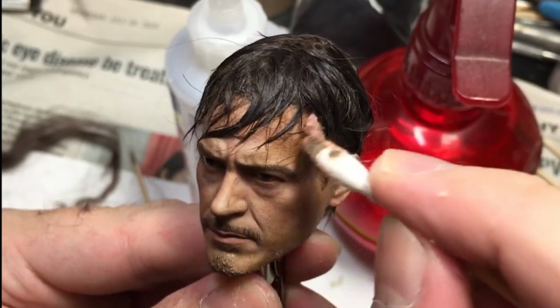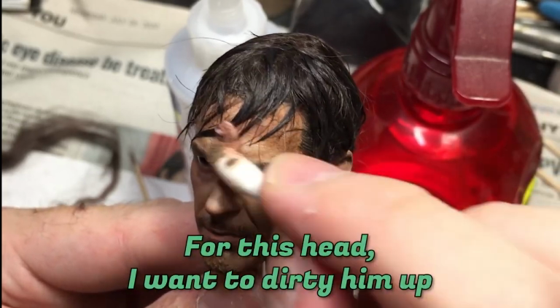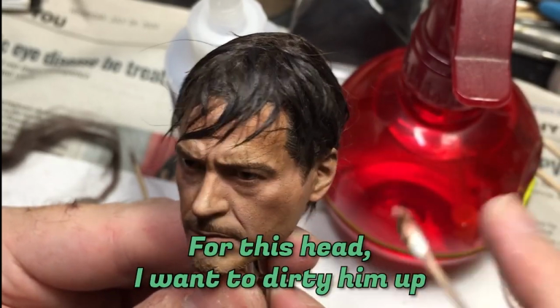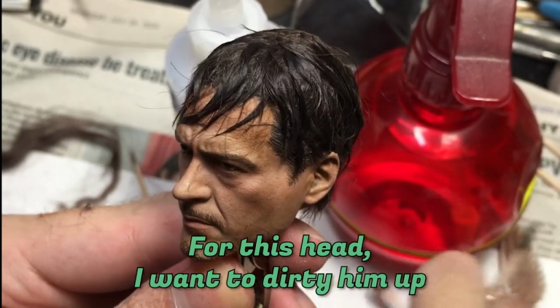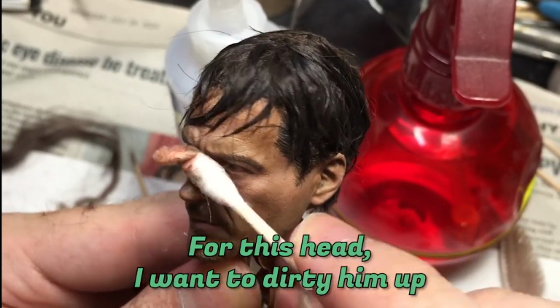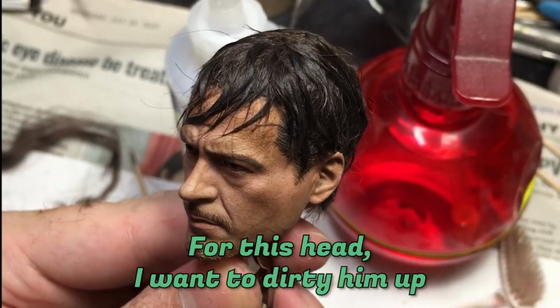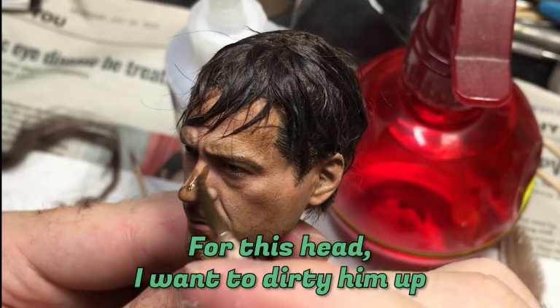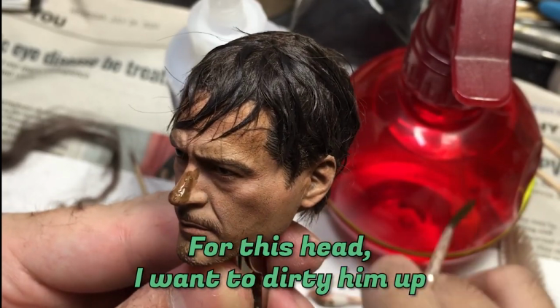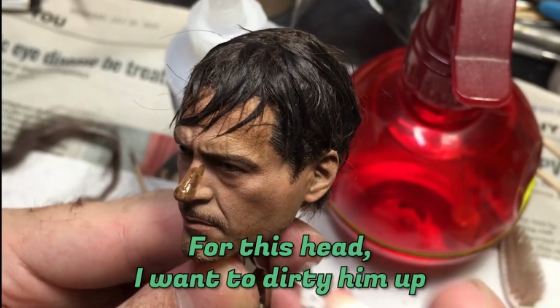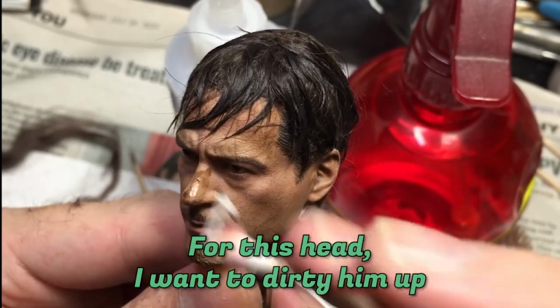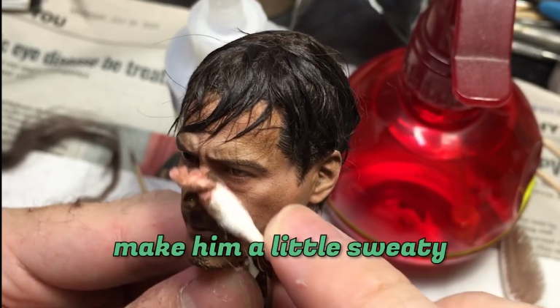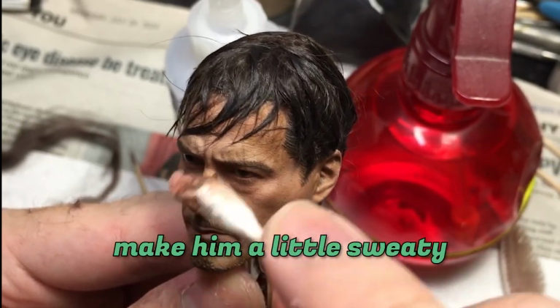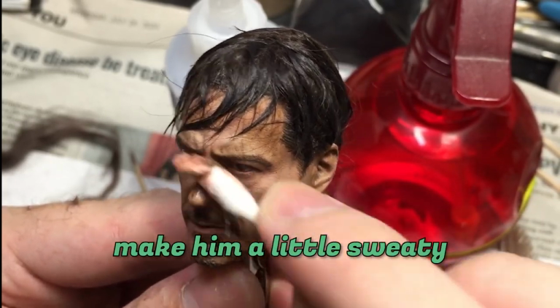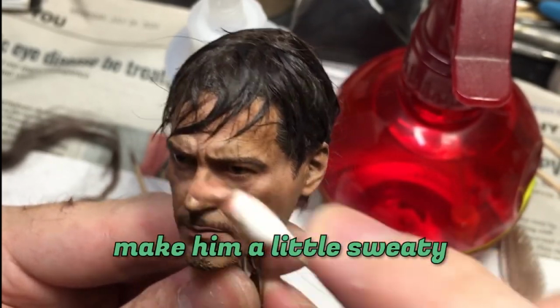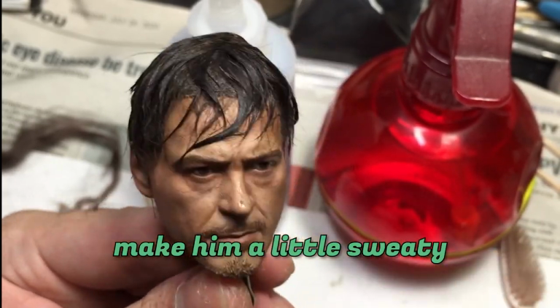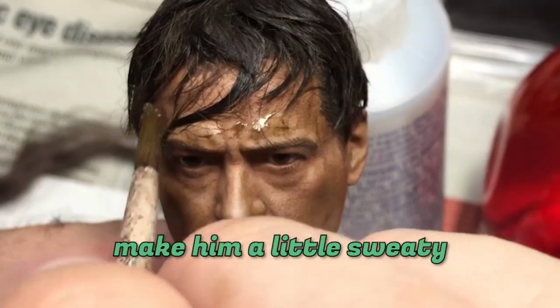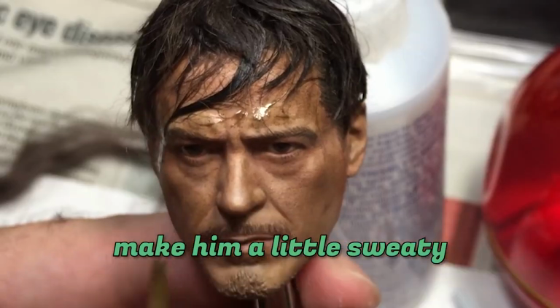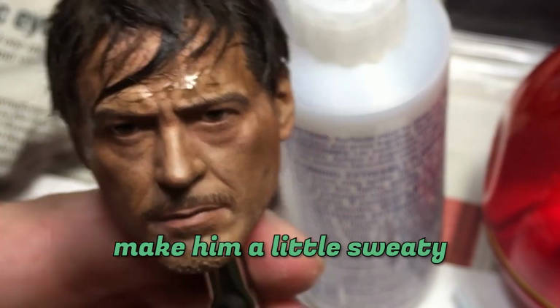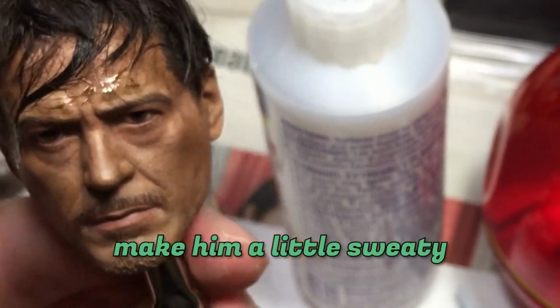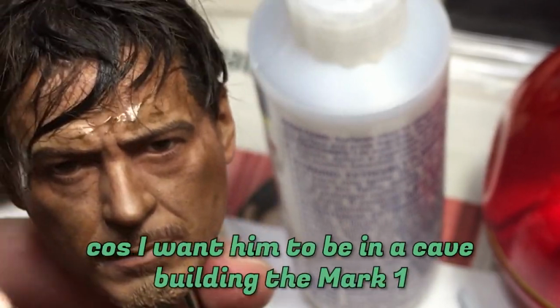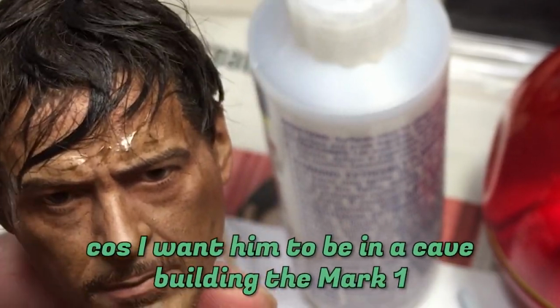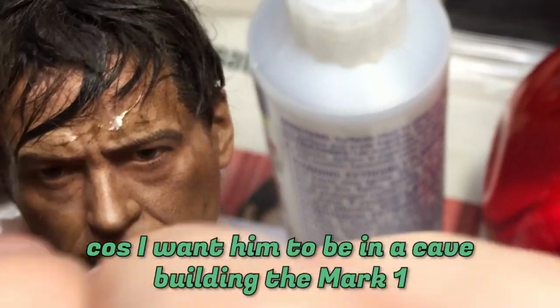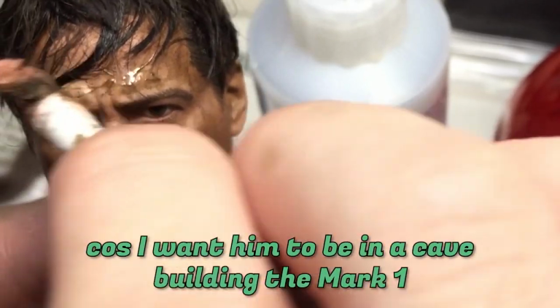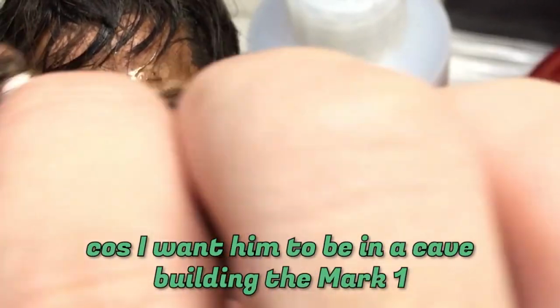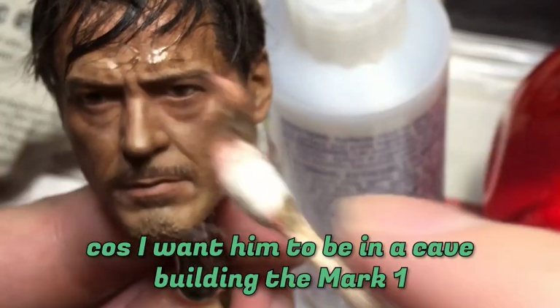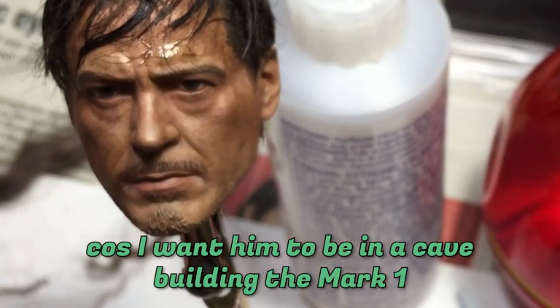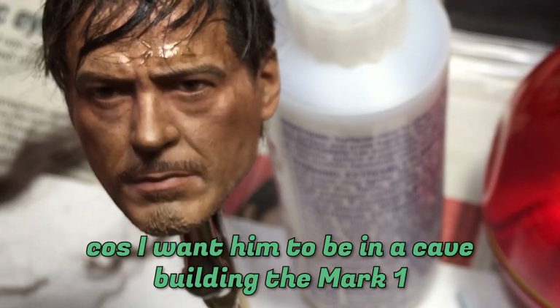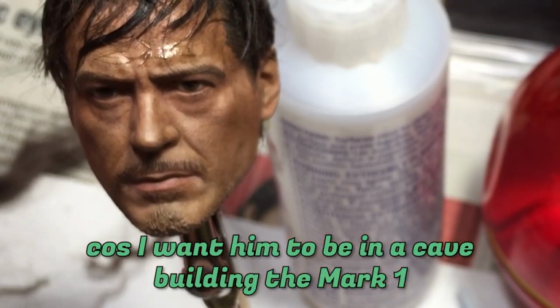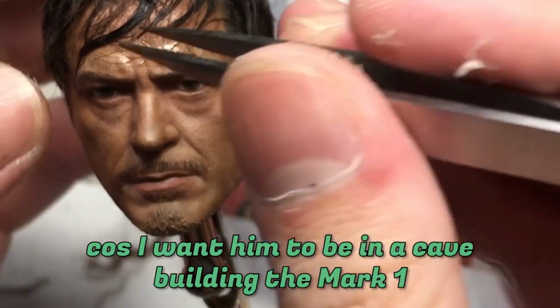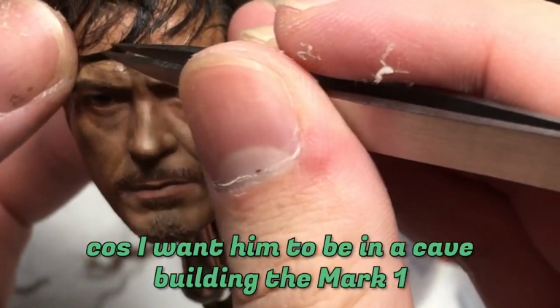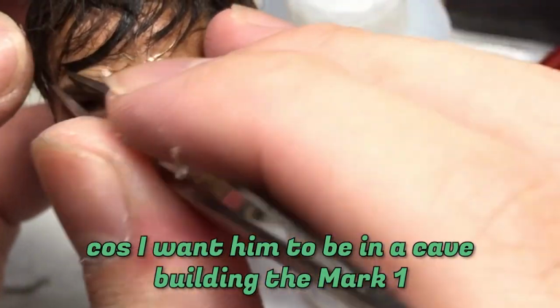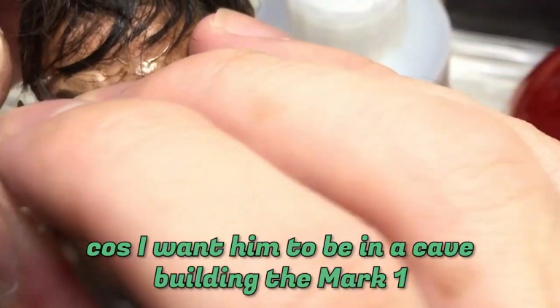For this head, I want to dirty him up and make him a little sweaty because I want him to be in a cave during the Mark One scene.